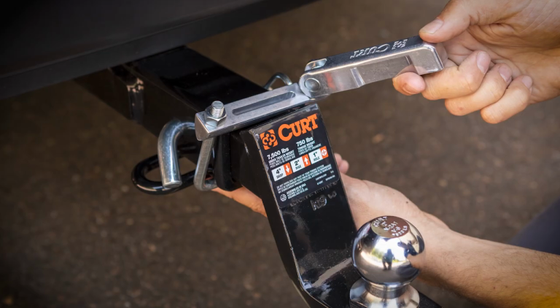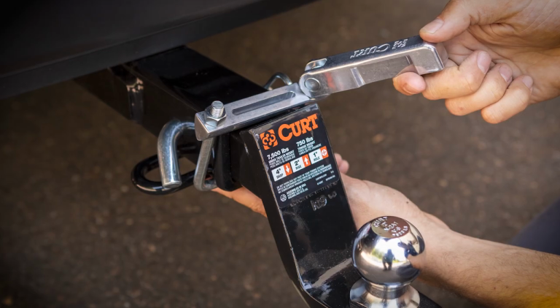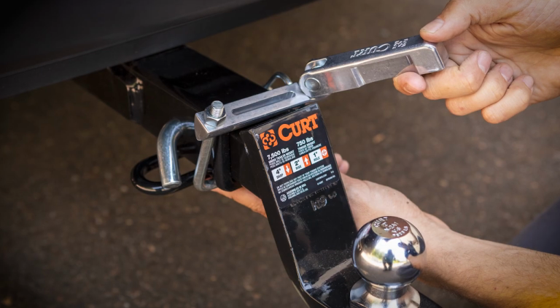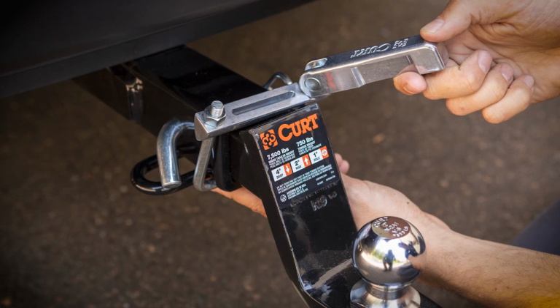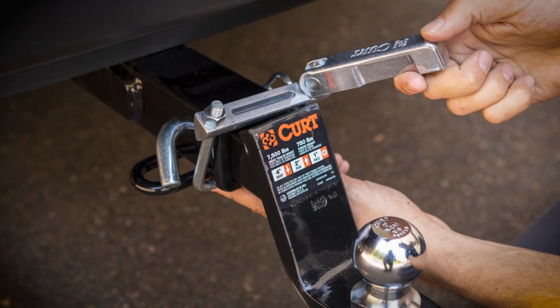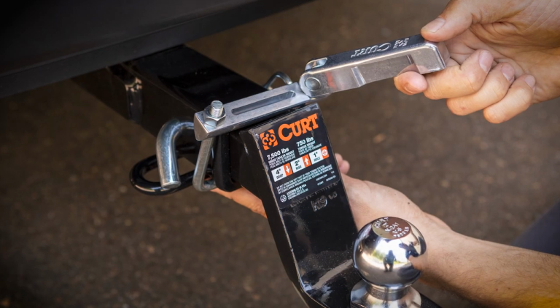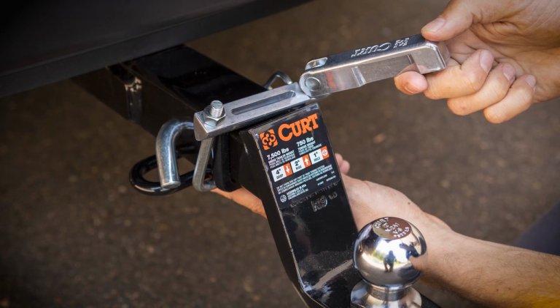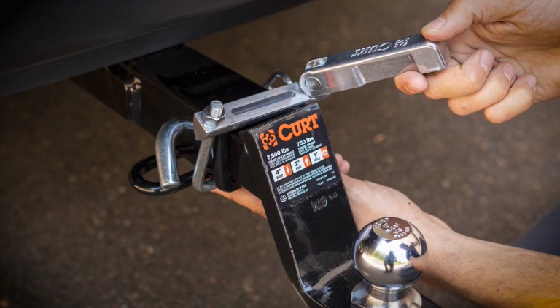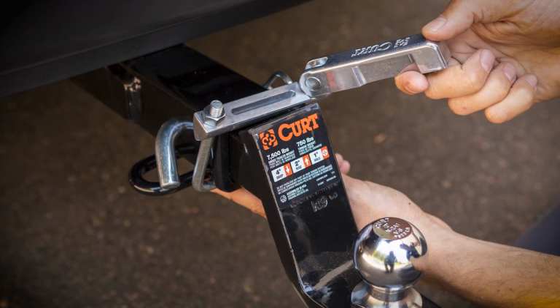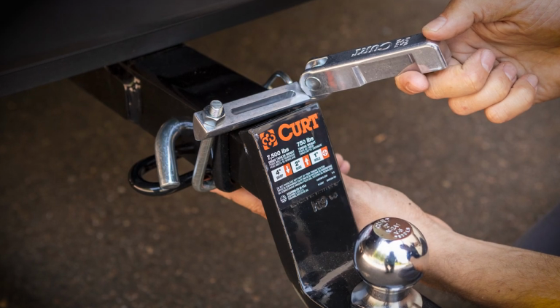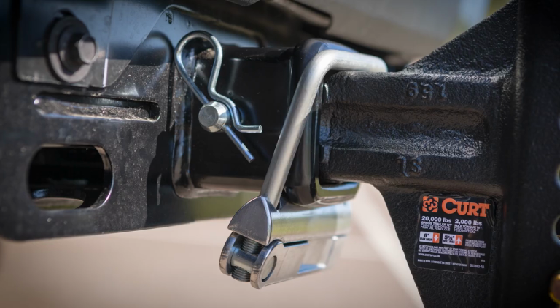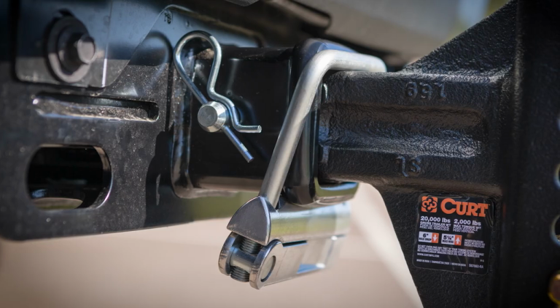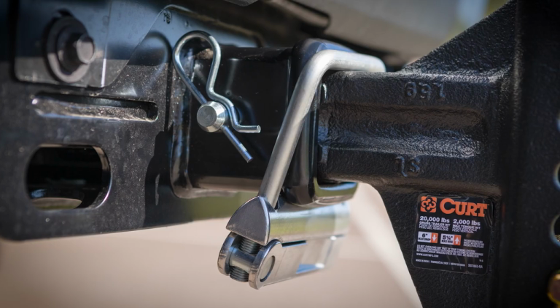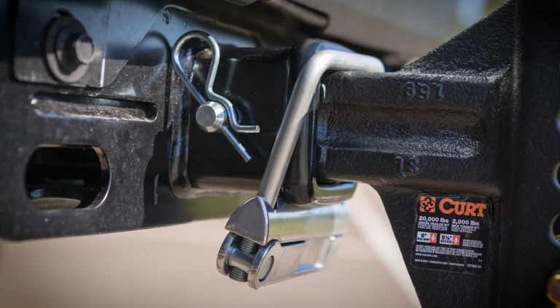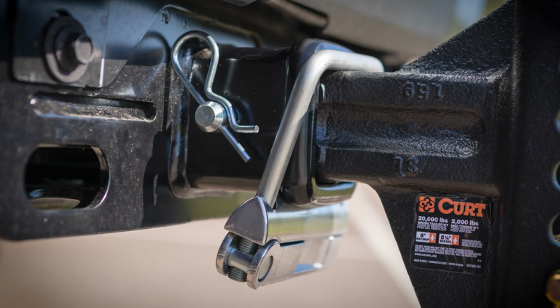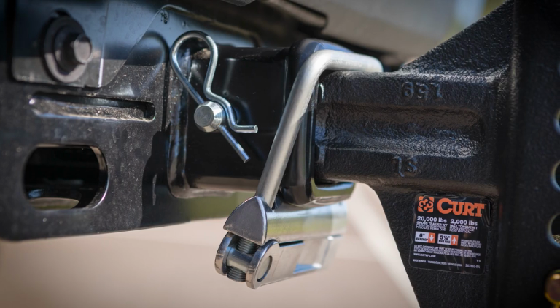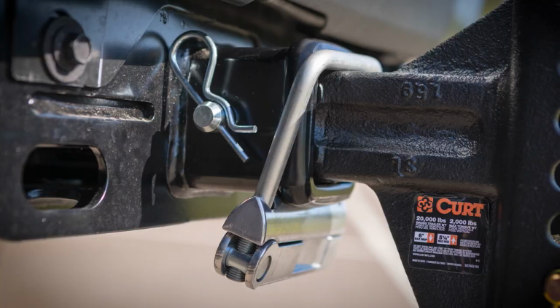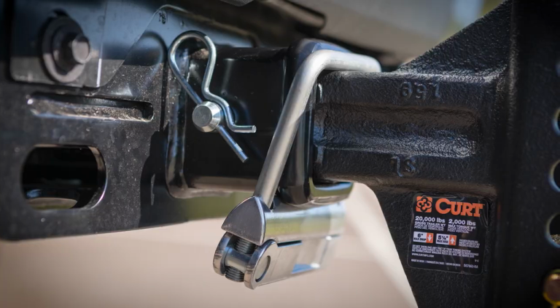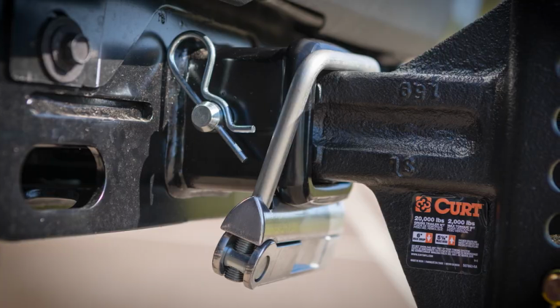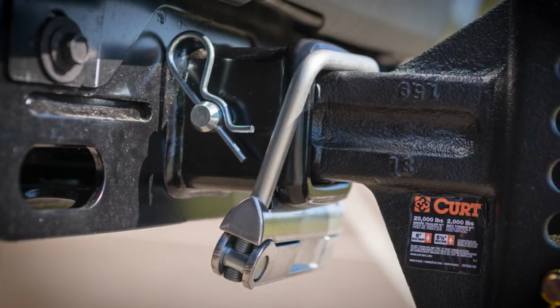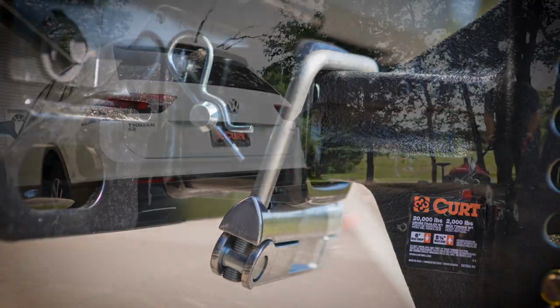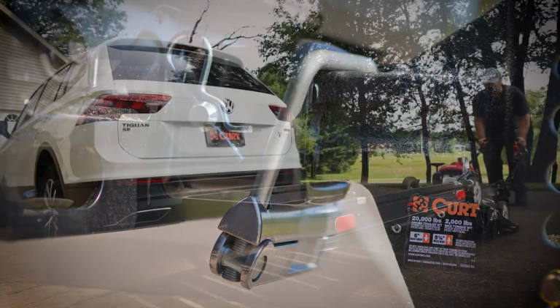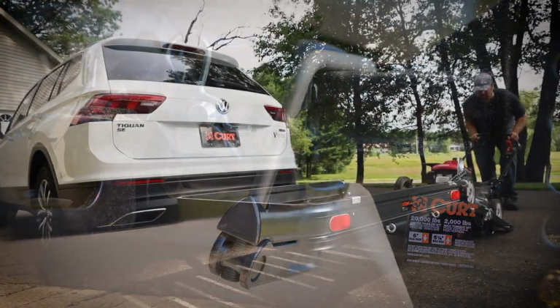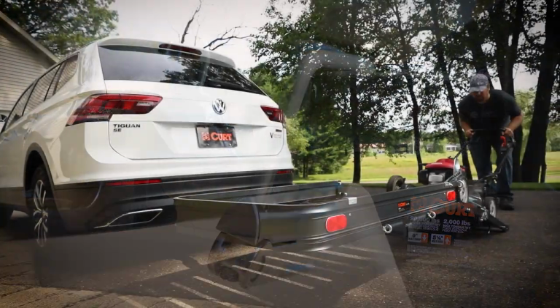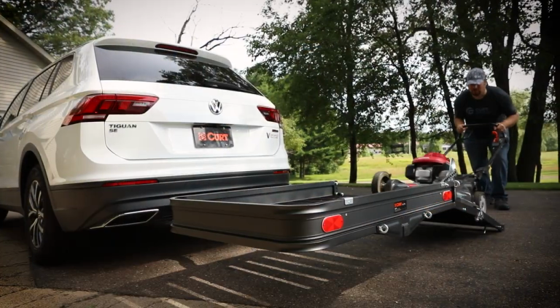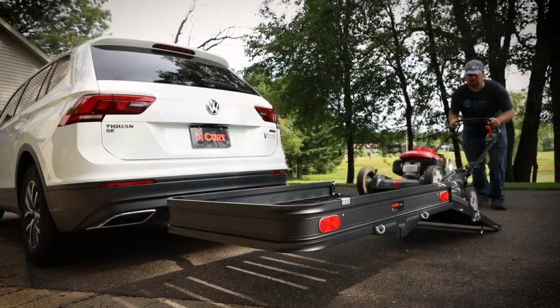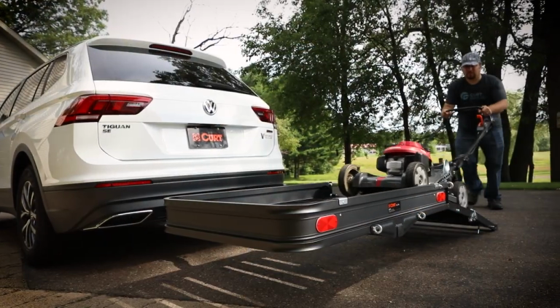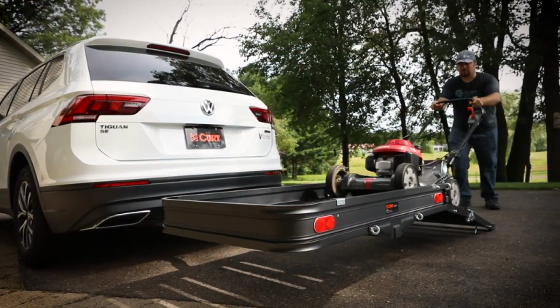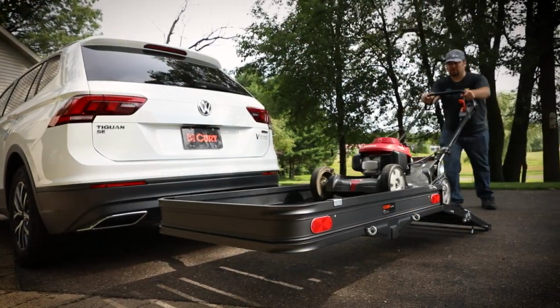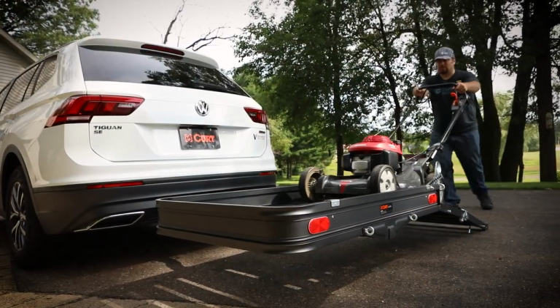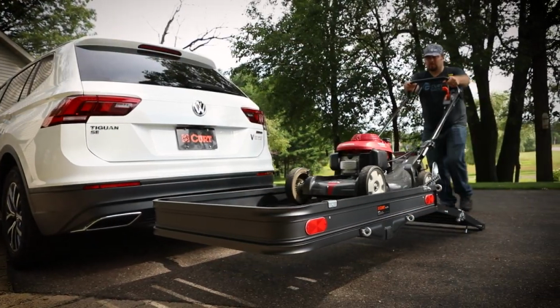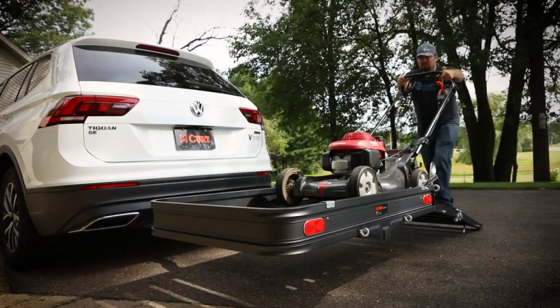They're available for 2 inch and 2.5 inch receivers and can be used with hollow or solid shank accessories.